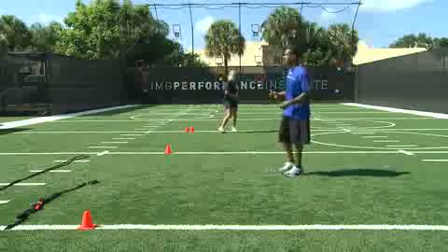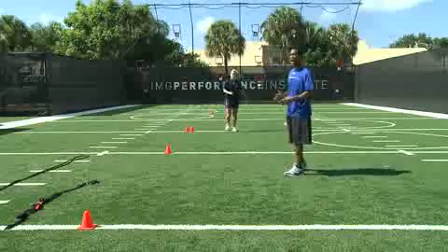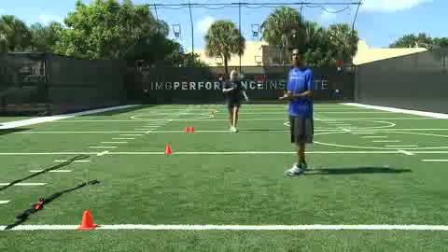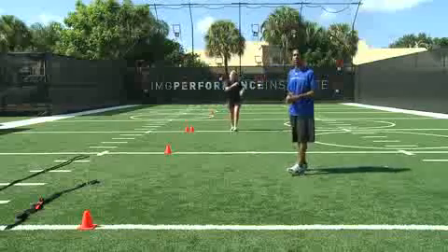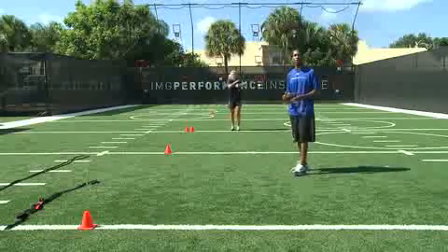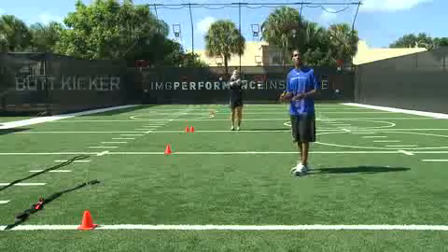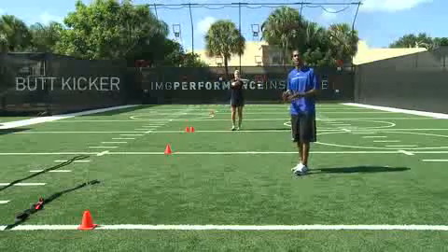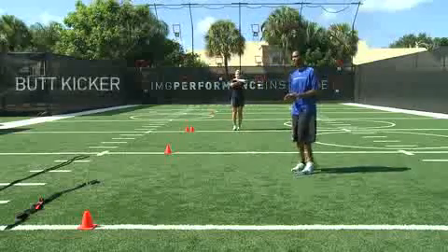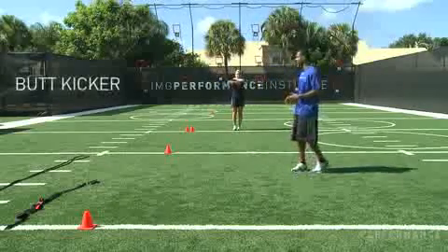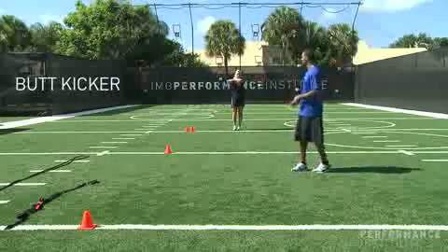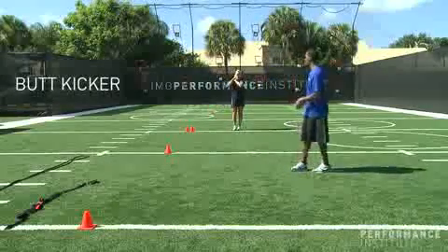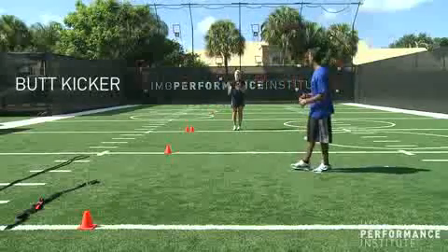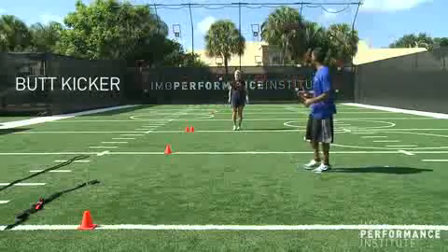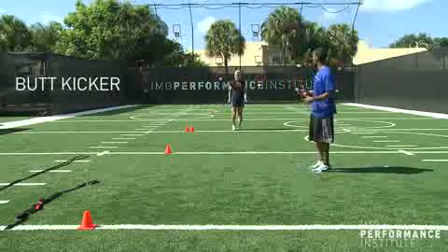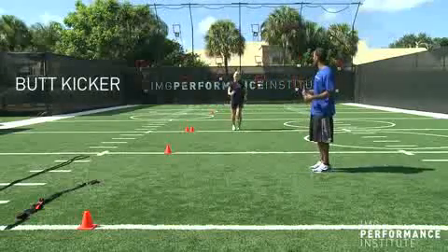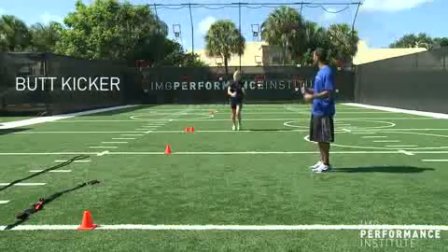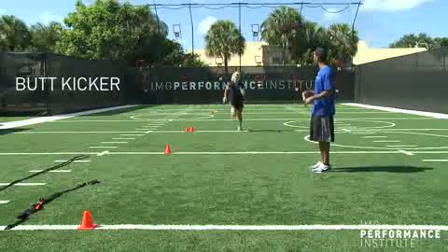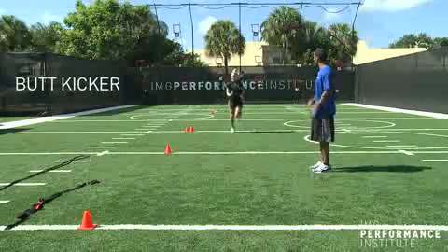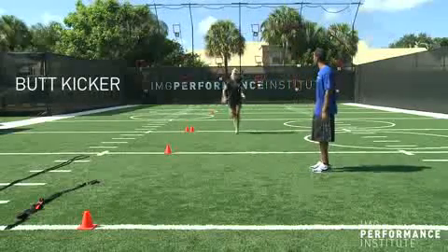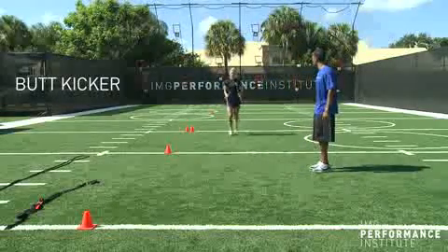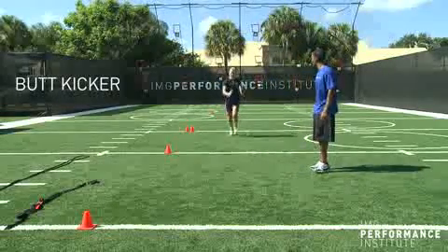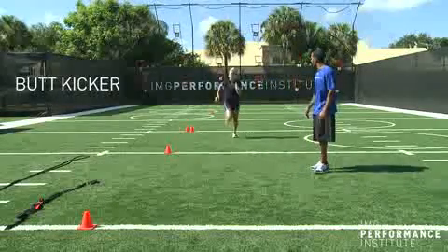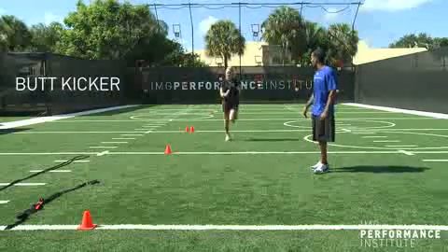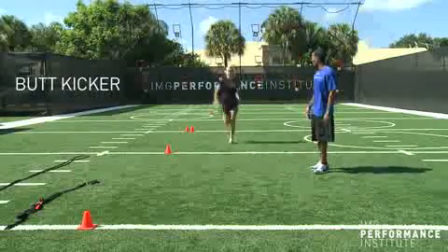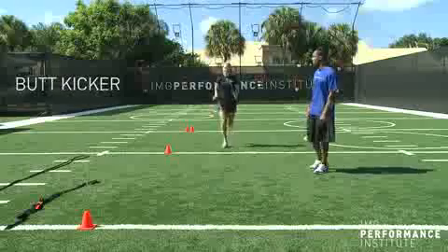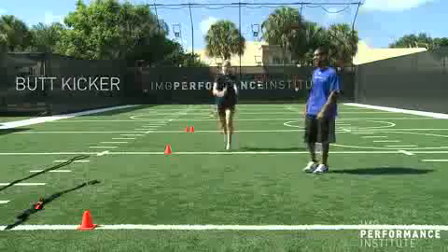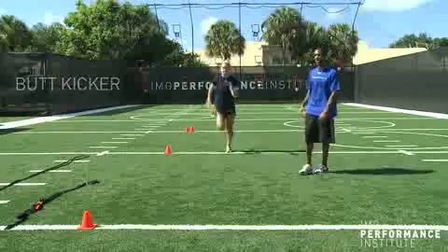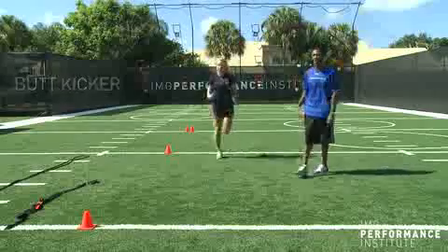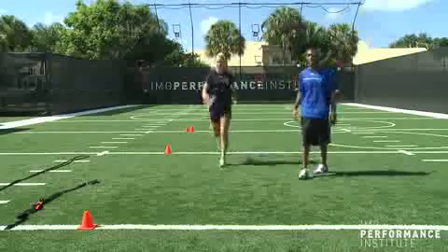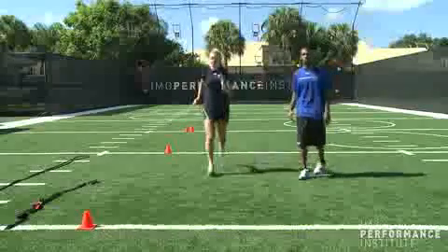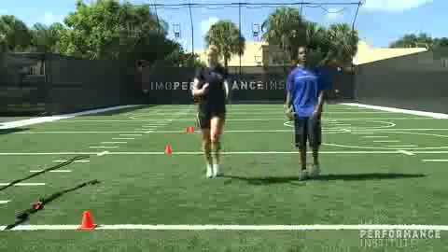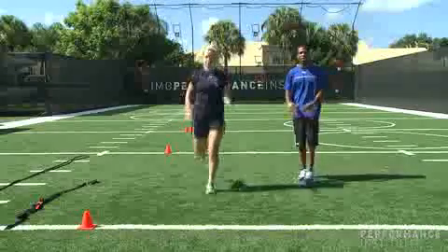Coming back, we're just going to go through a butt kicker. Same exact thing — posture lines nice and big, elbows back, heels come to her butt. She's looking at reacting off the ground nice and quick.